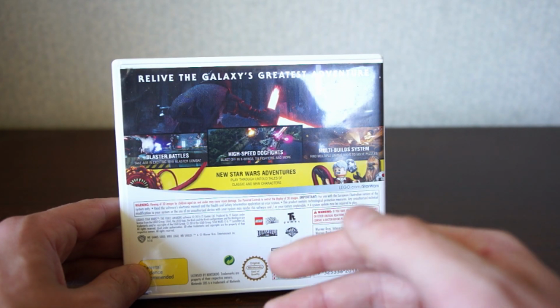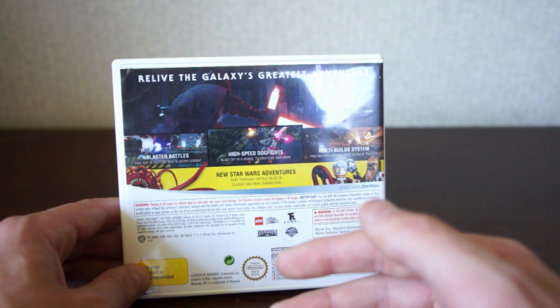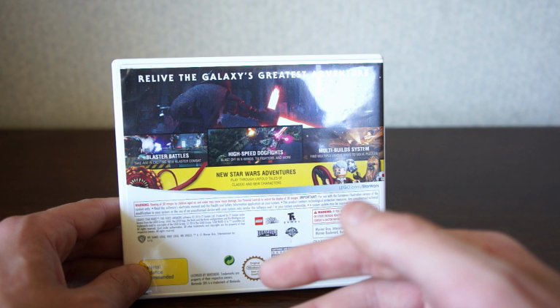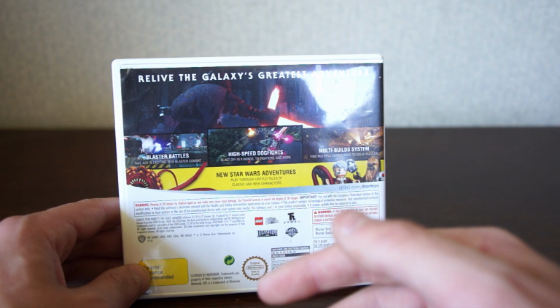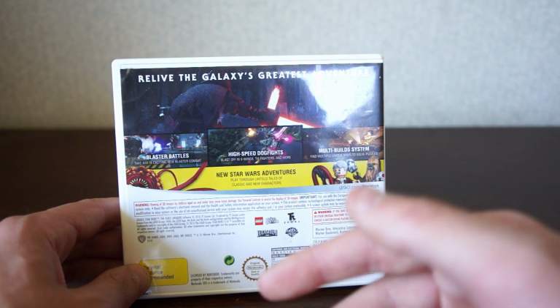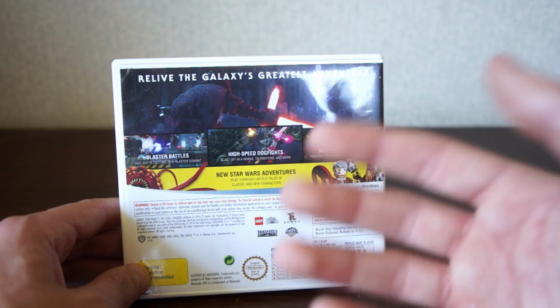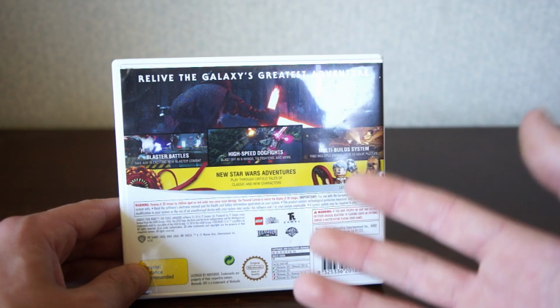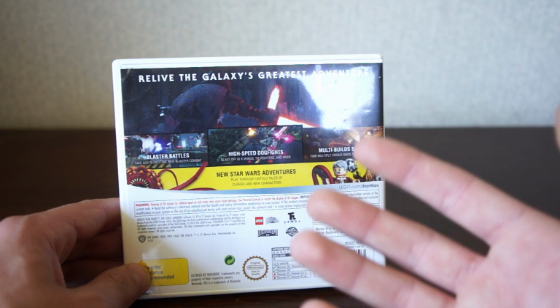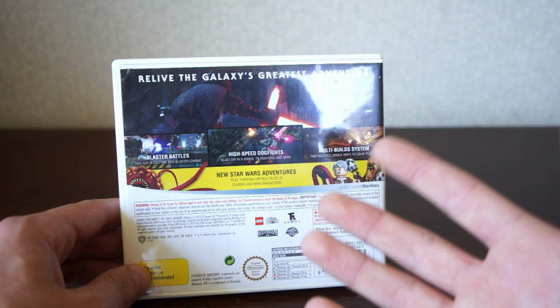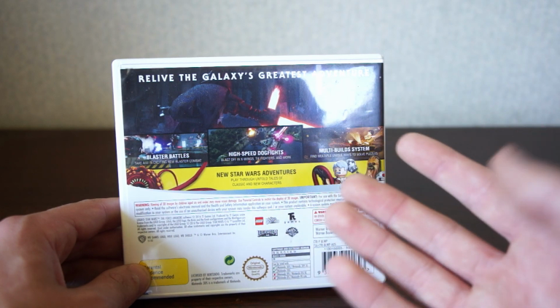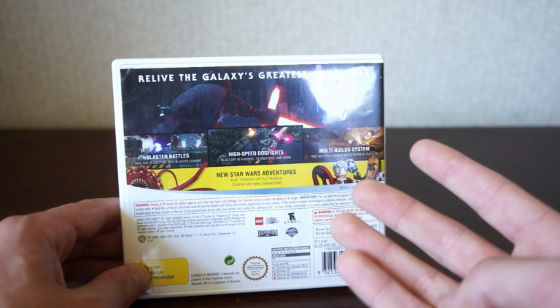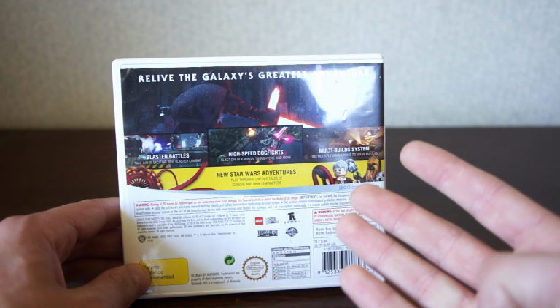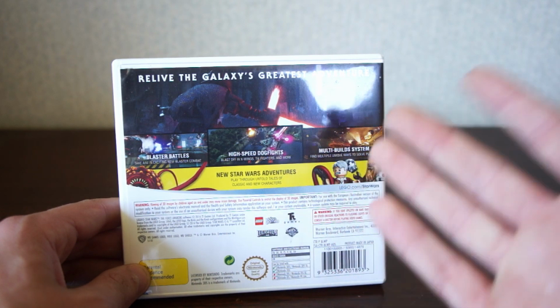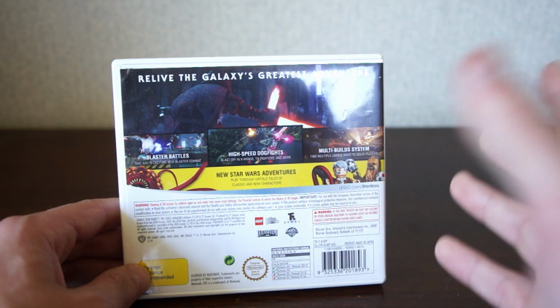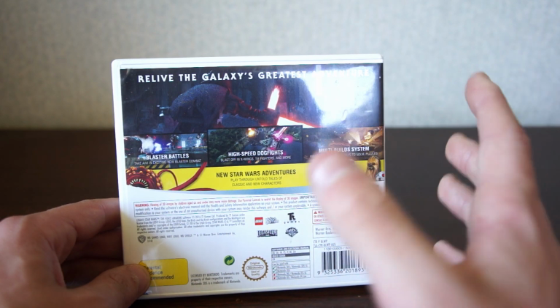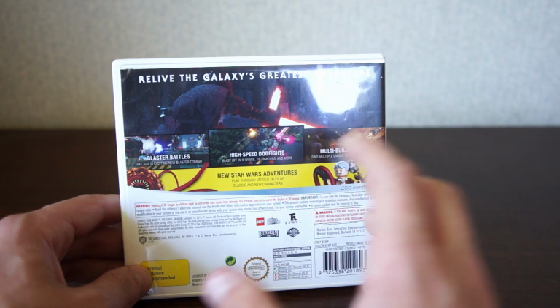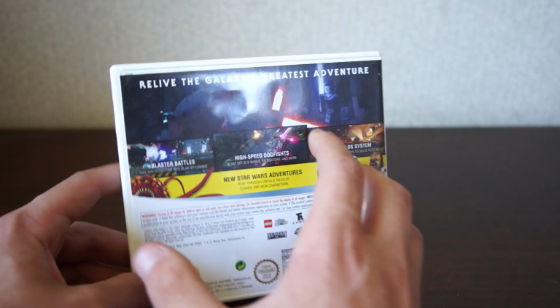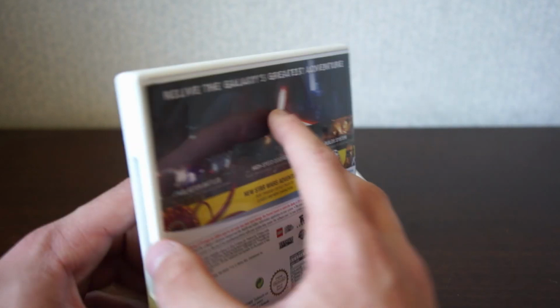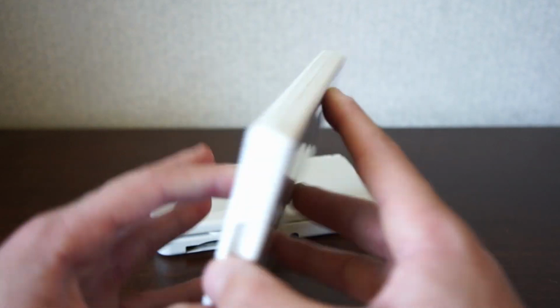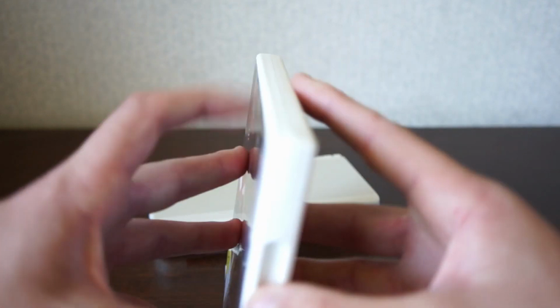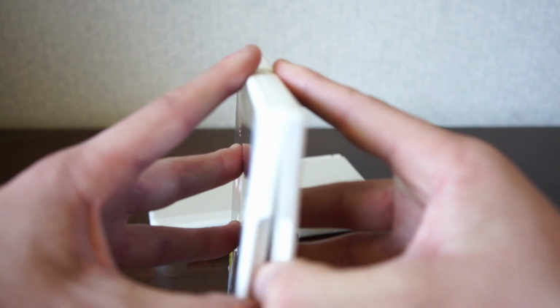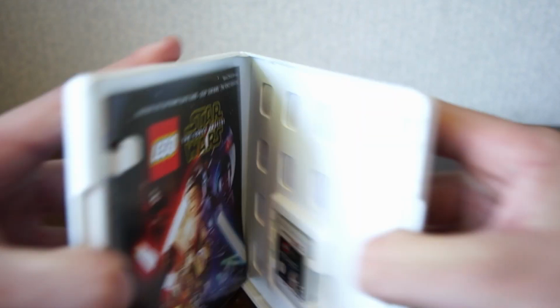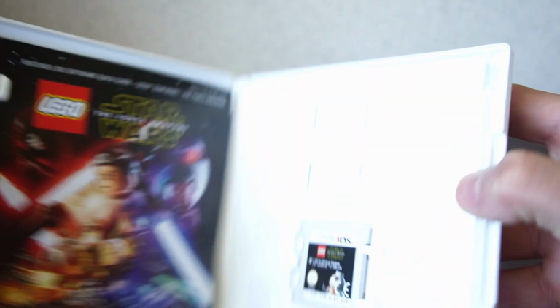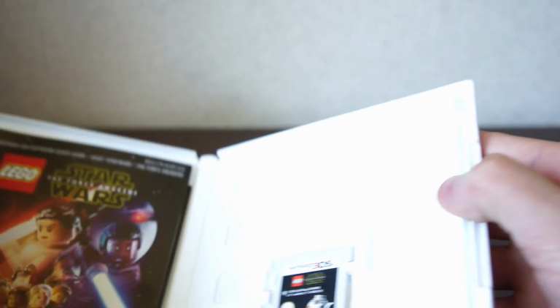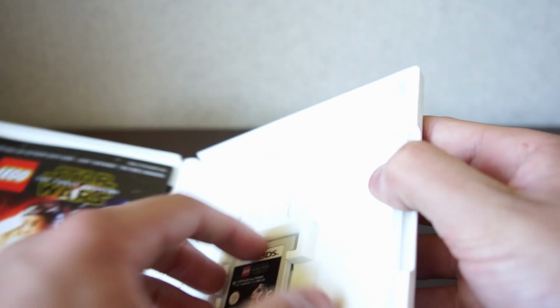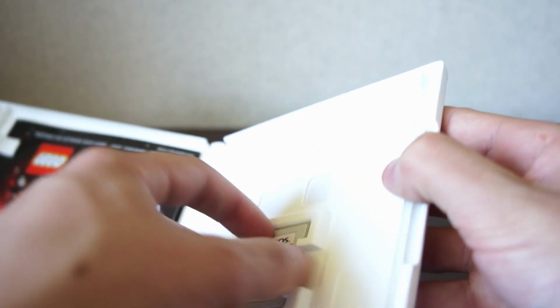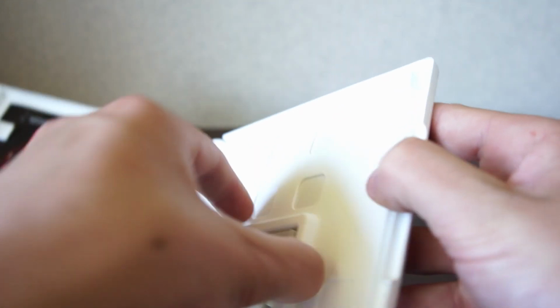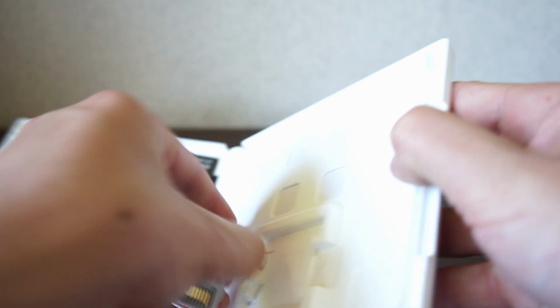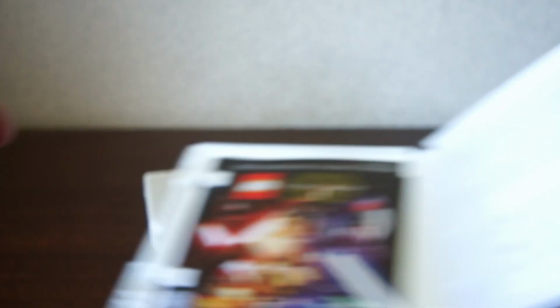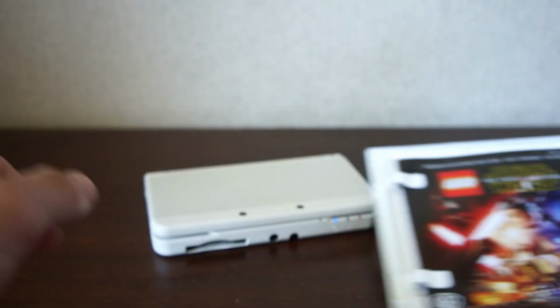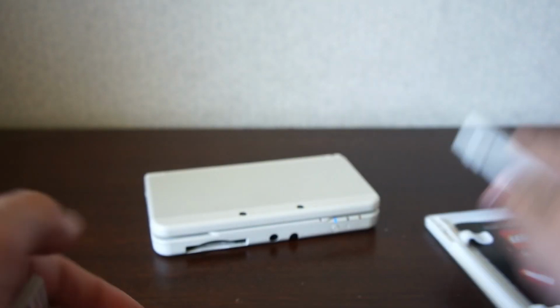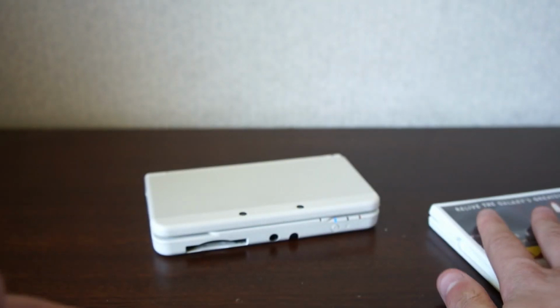This game was a big step forward for LEGO games in general because of more technical elements than previous LEGO games had. Now if we have a look on the inside to look at the cartridge...